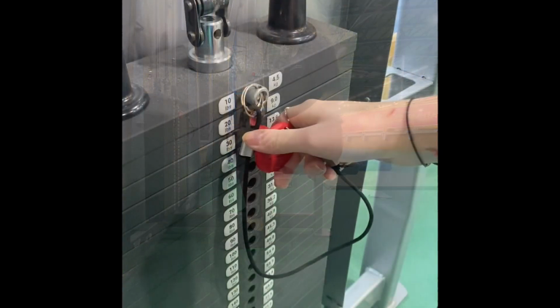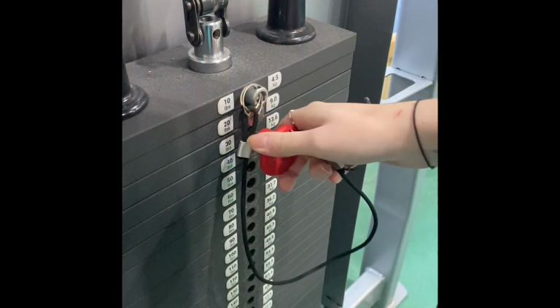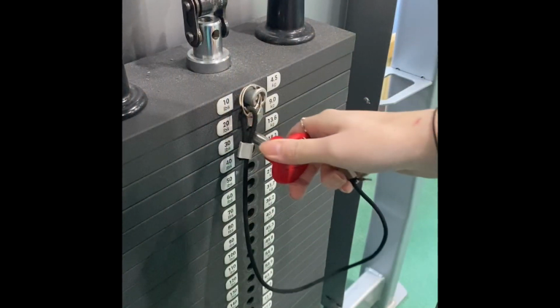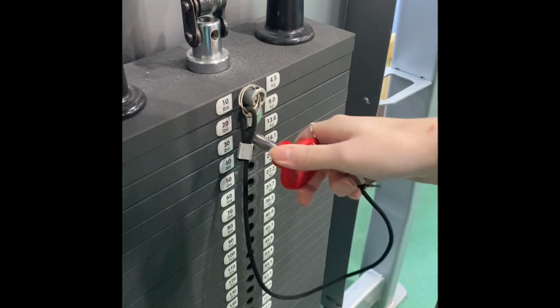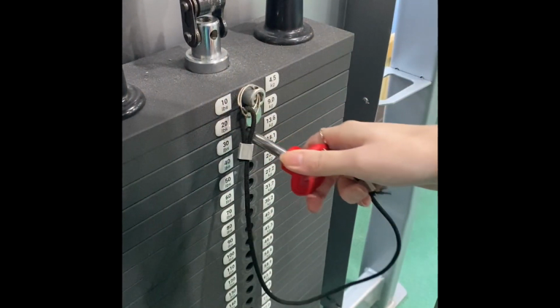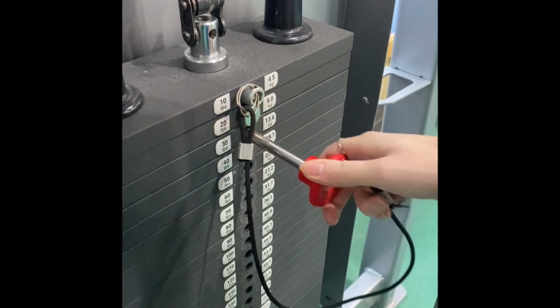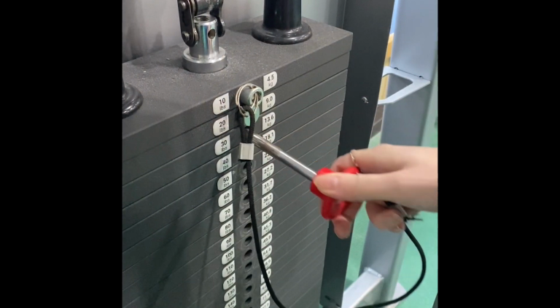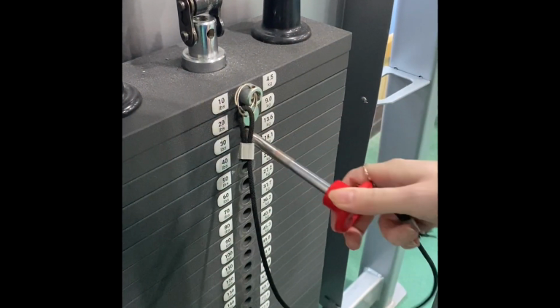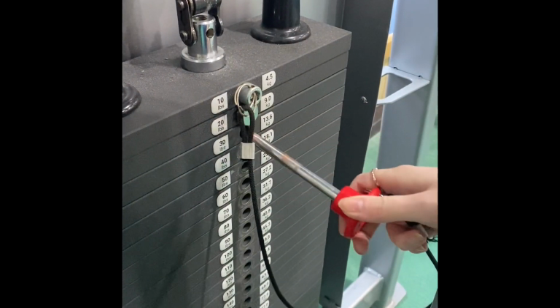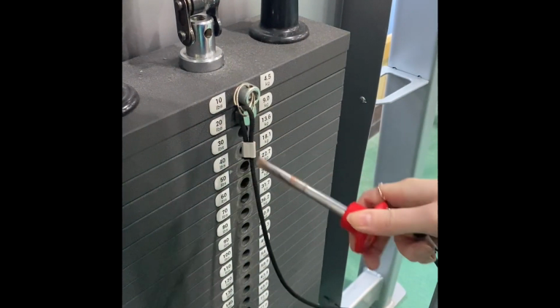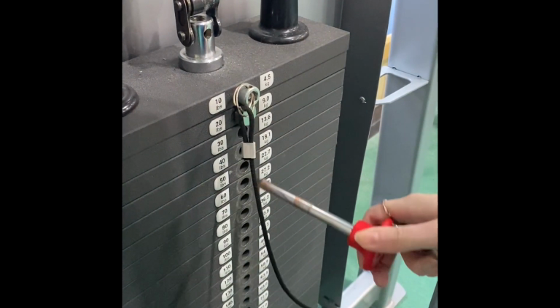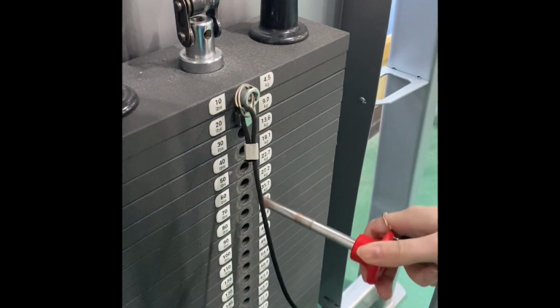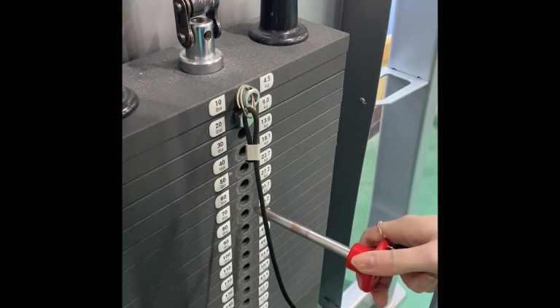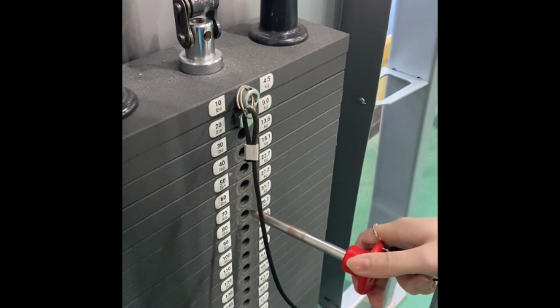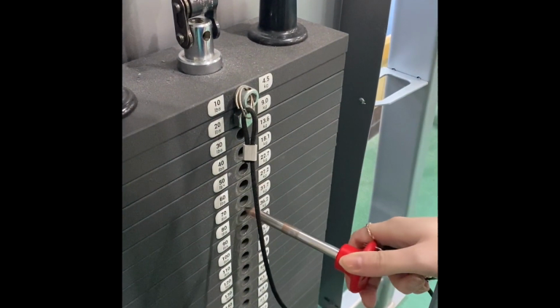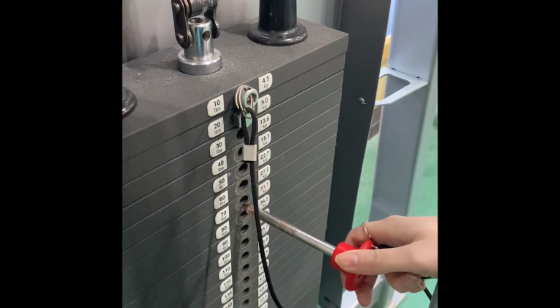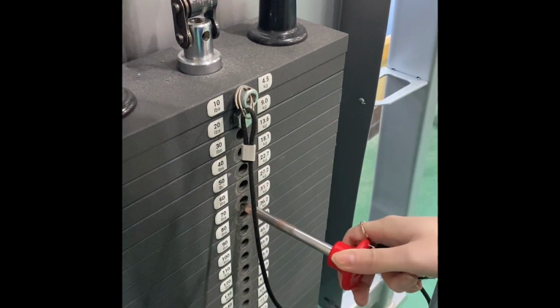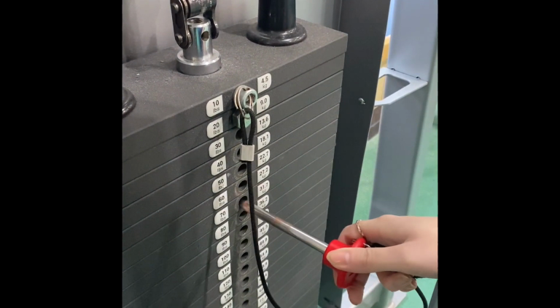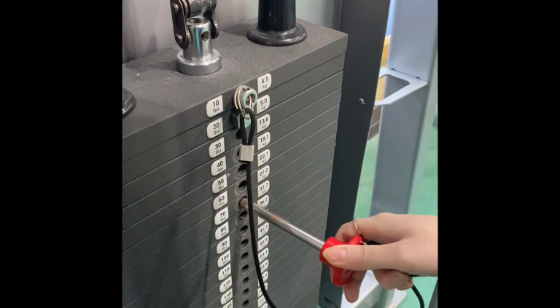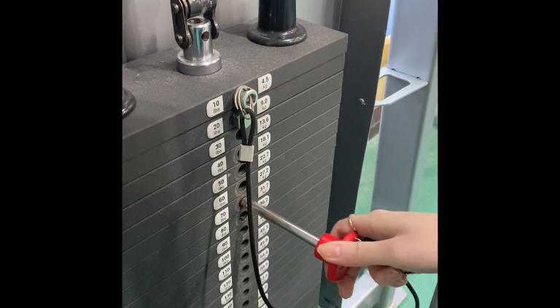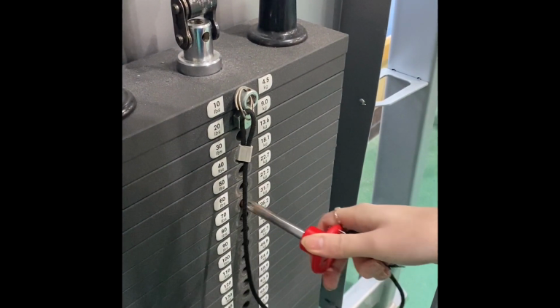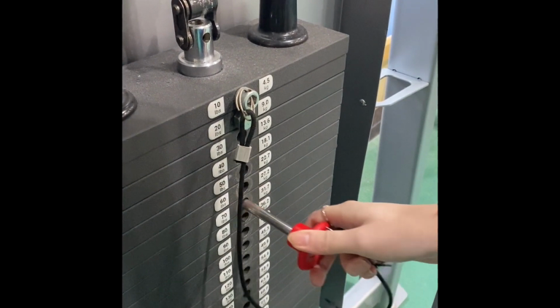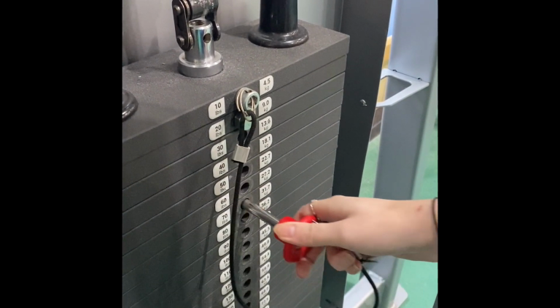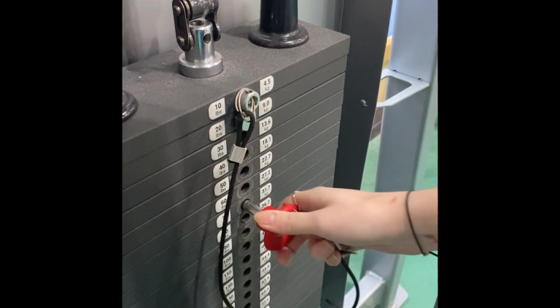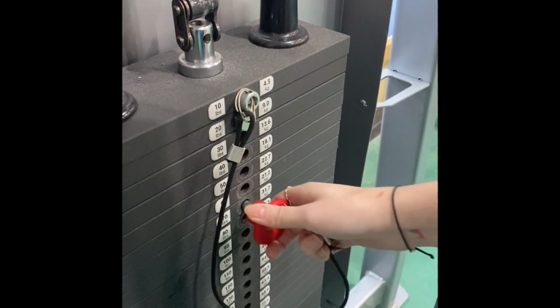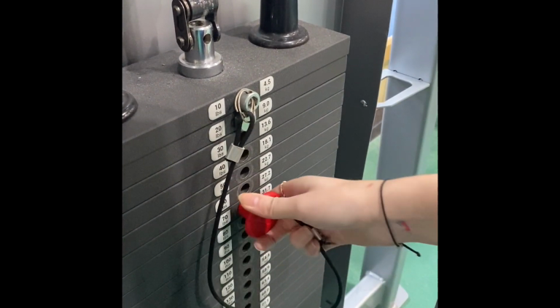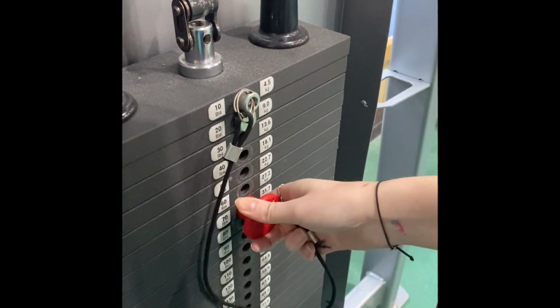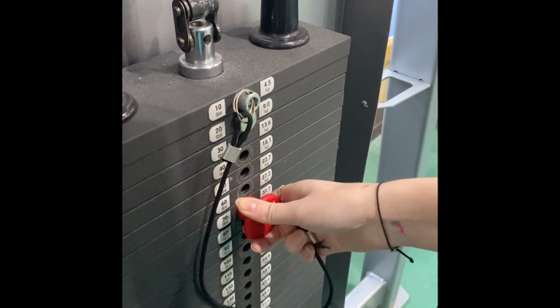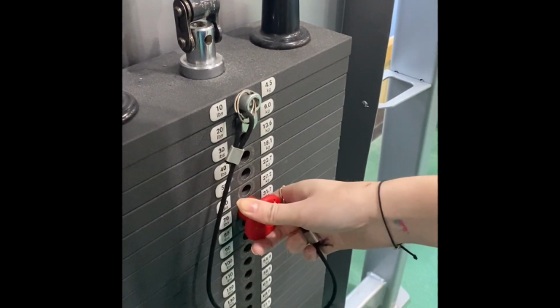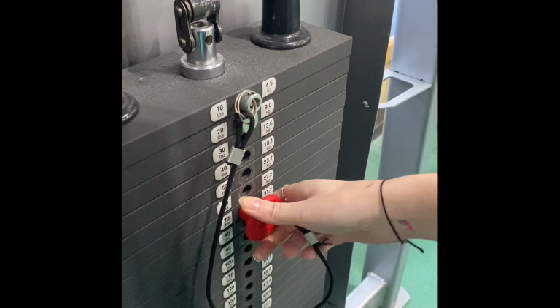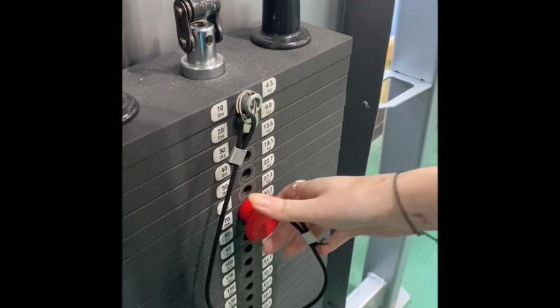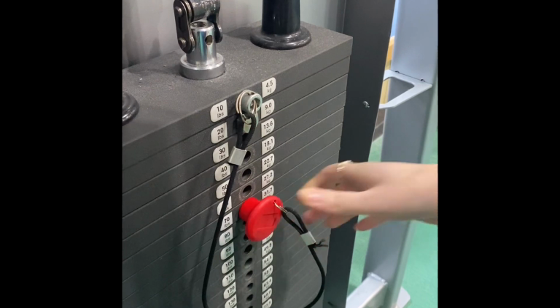Then adjust the machine to an appropriate weight. You can do this by moving the pin out of the hole into a suitable weight hole.